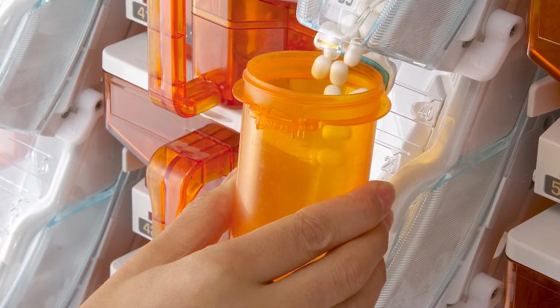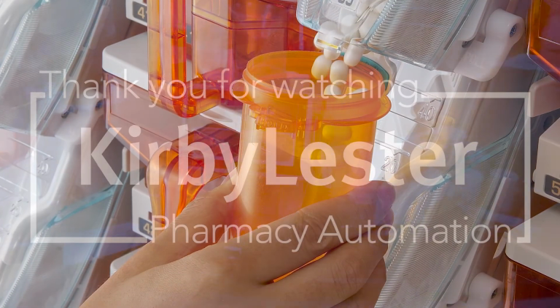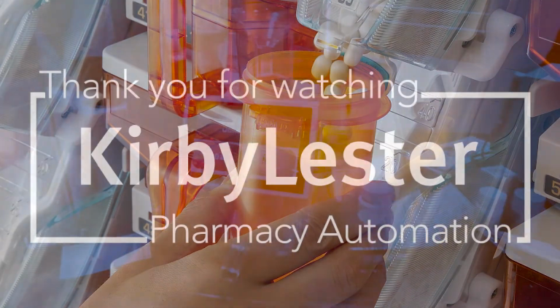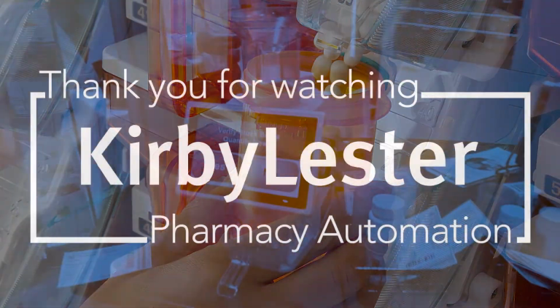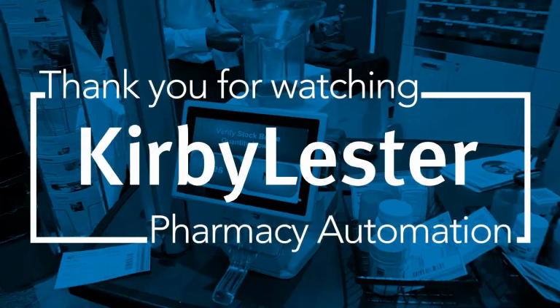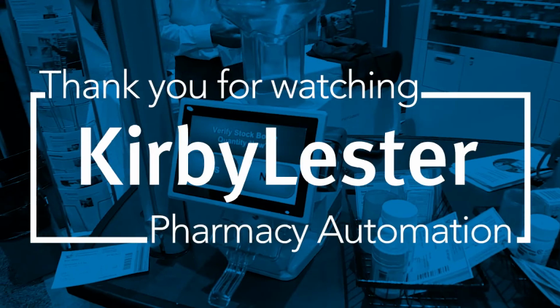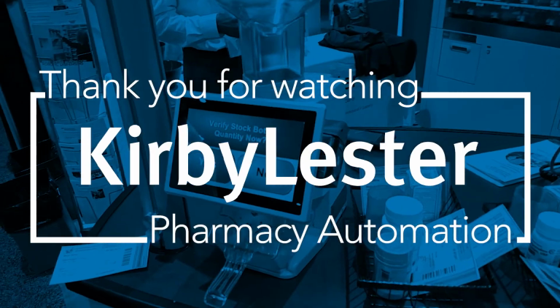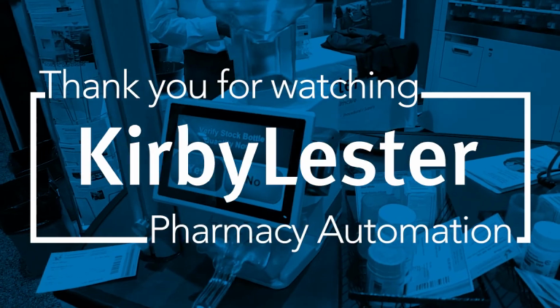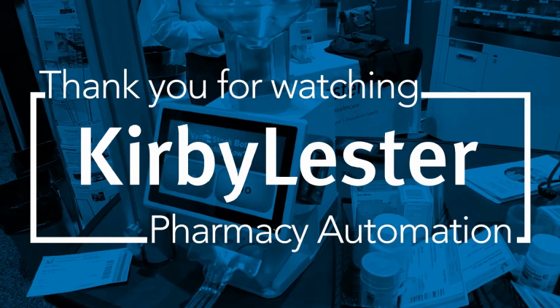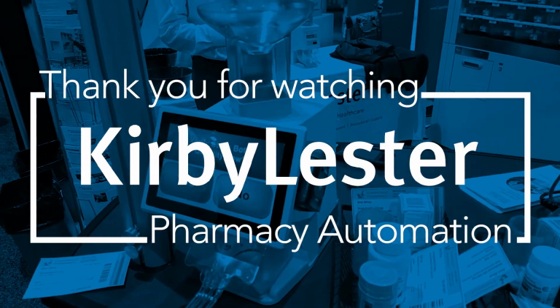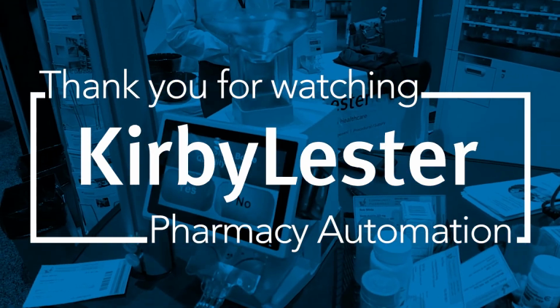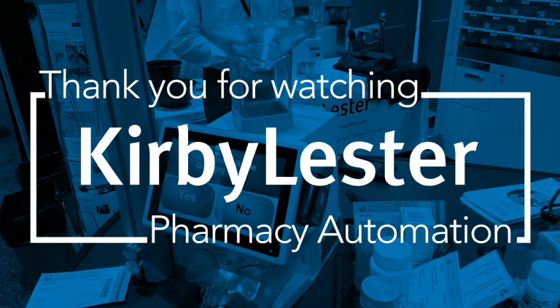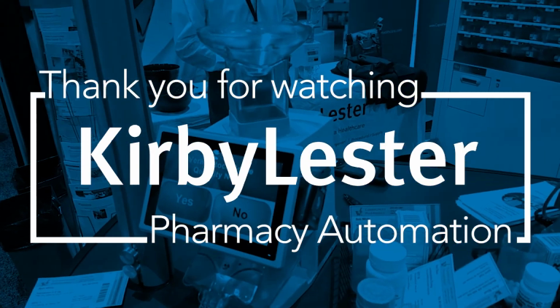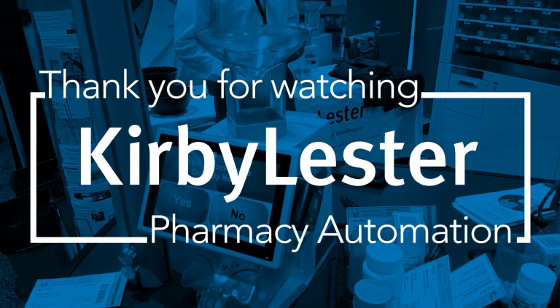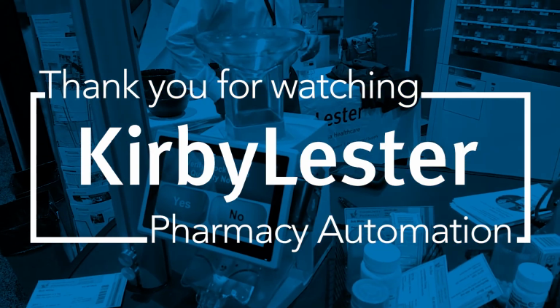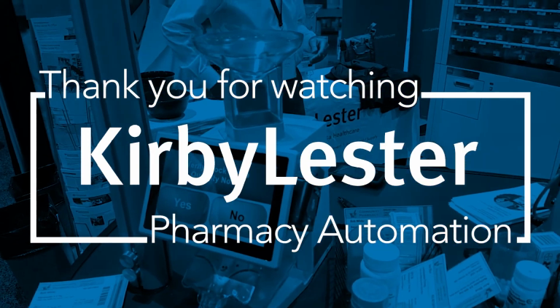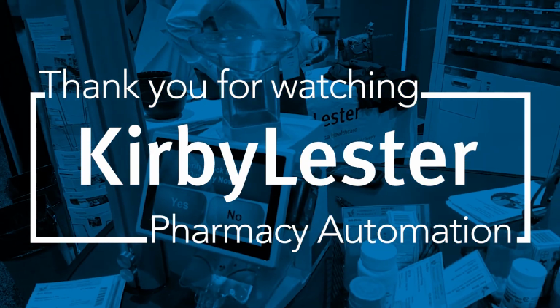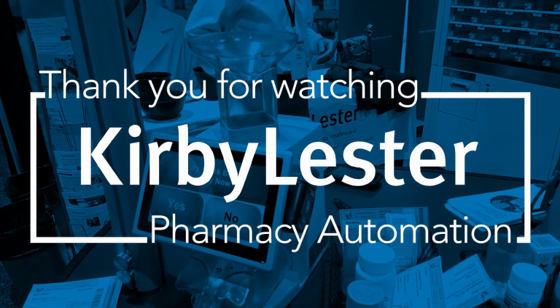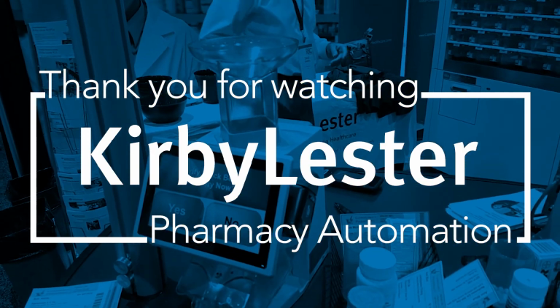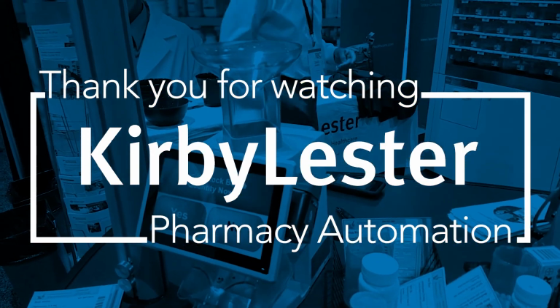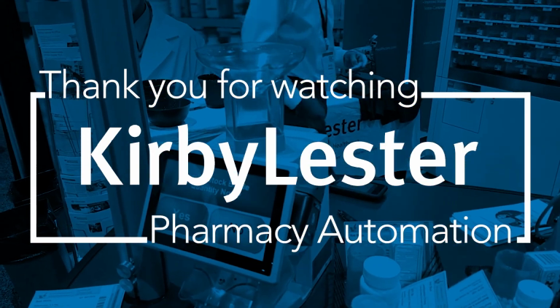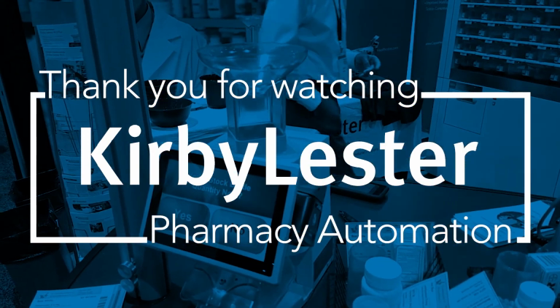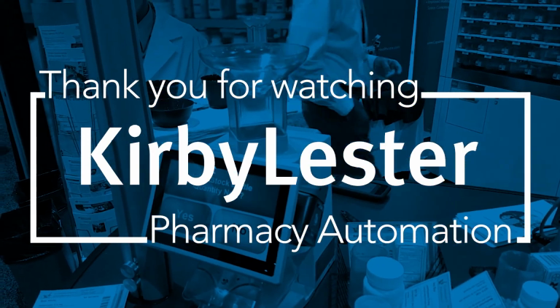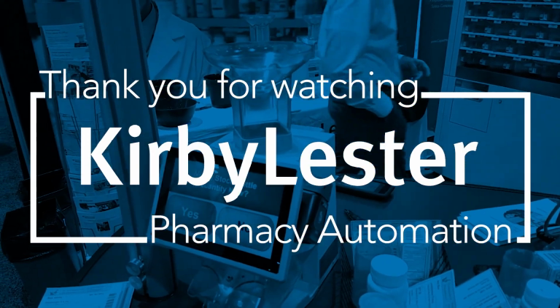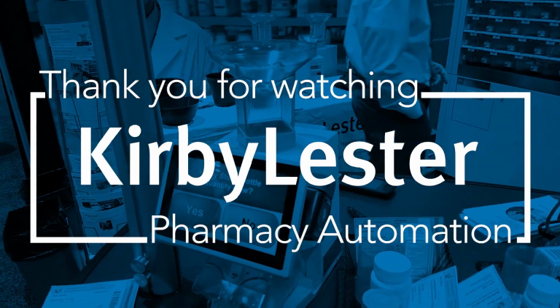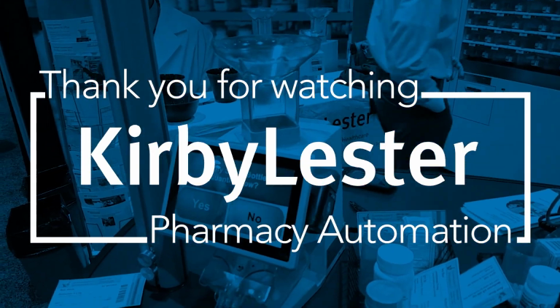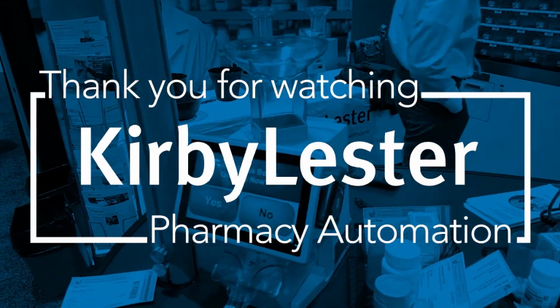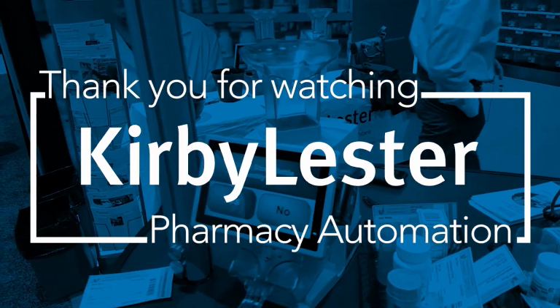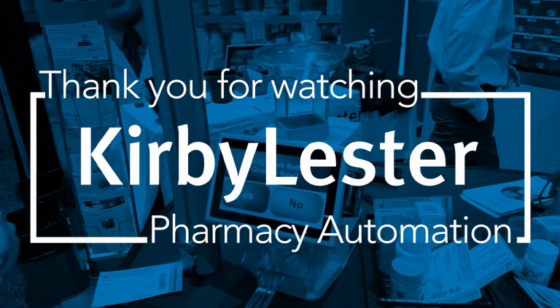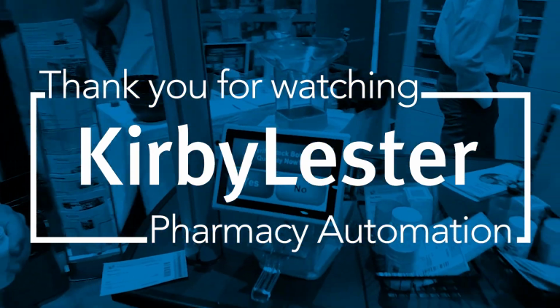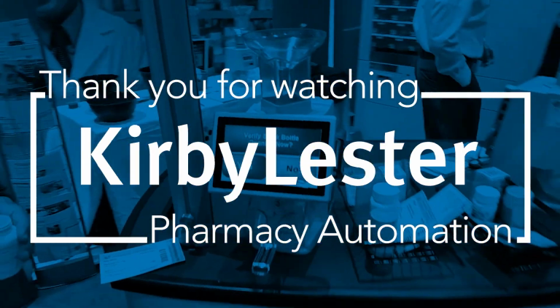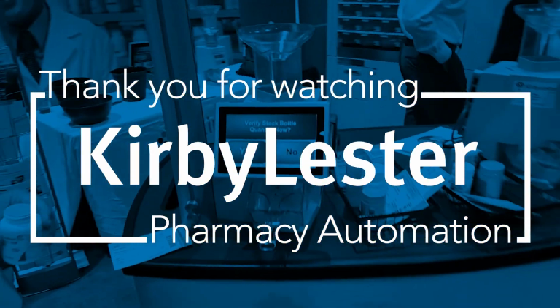Talk to your Capsa Healthcare Account Manager for more, and thanks for taking our tour.